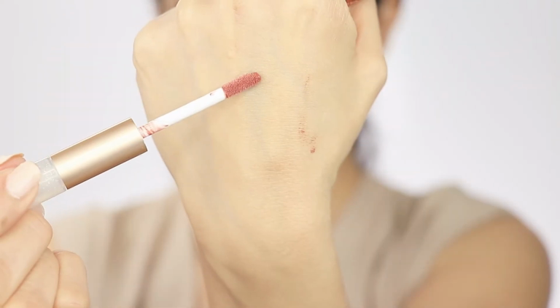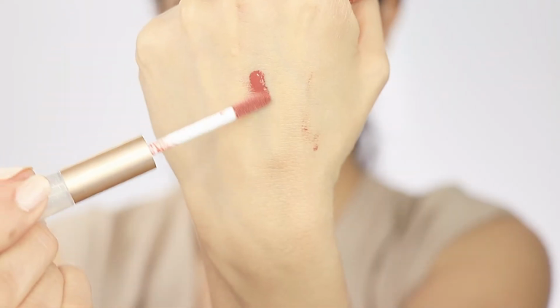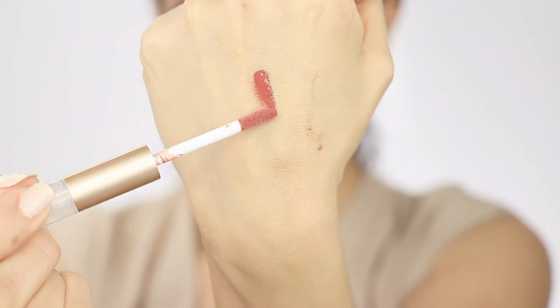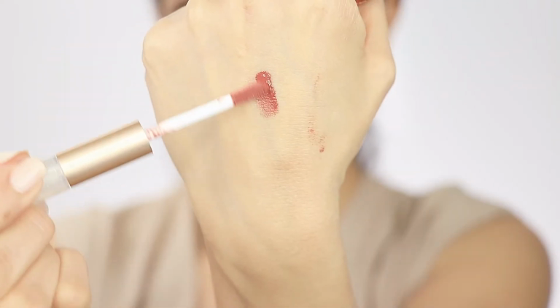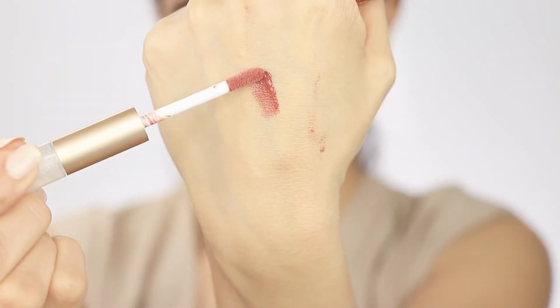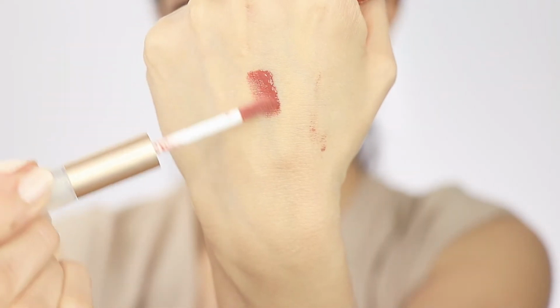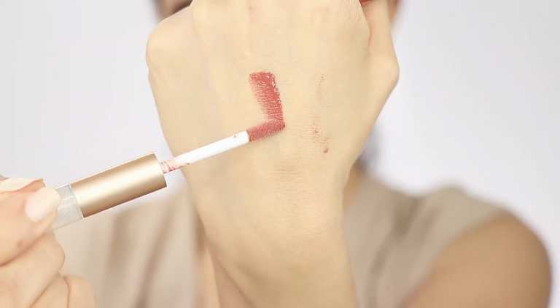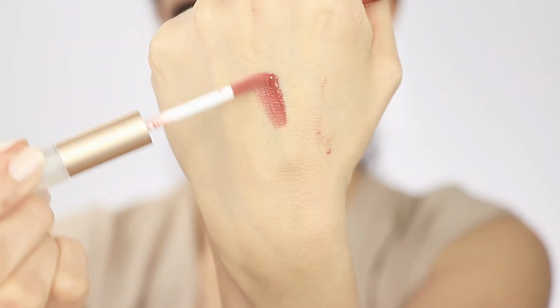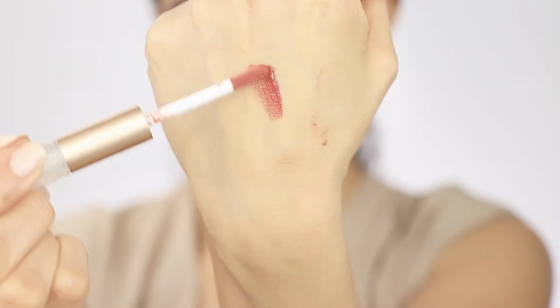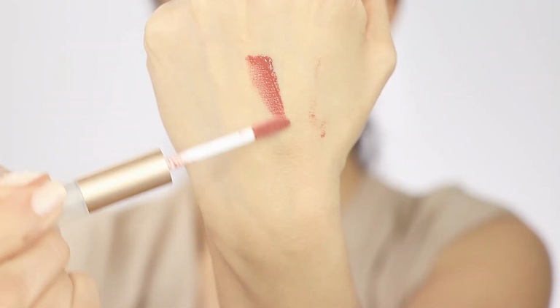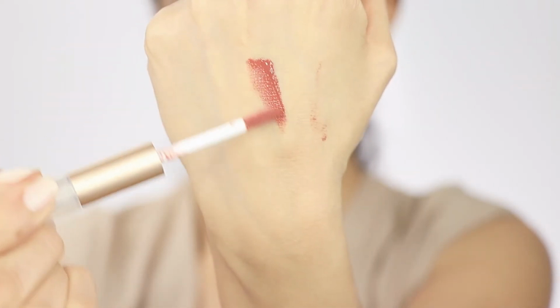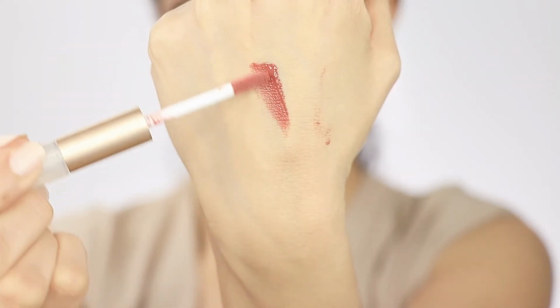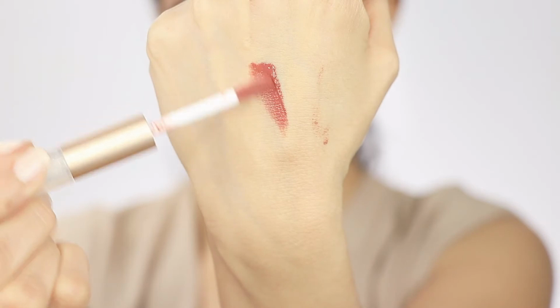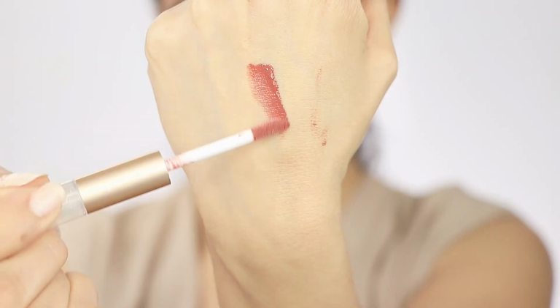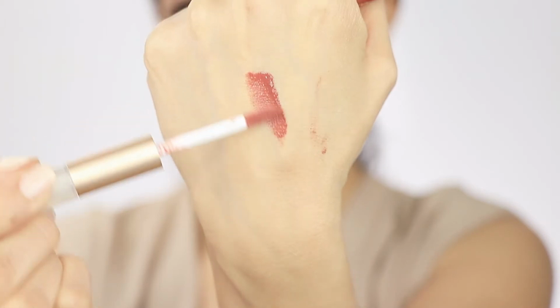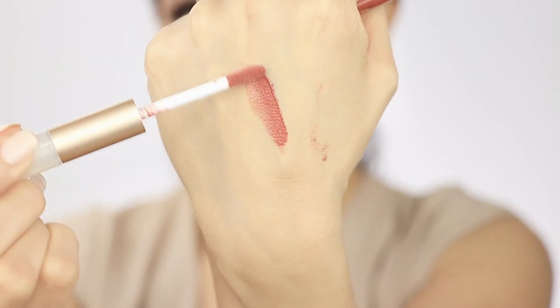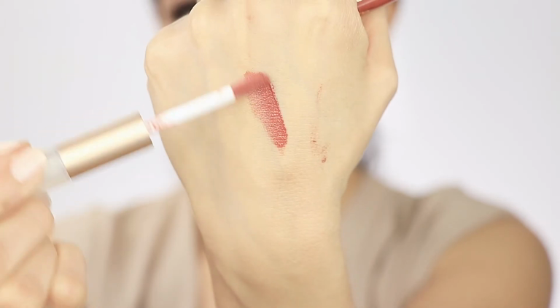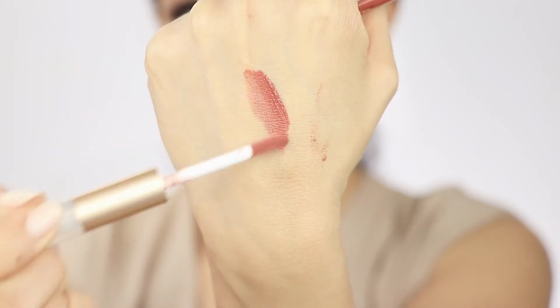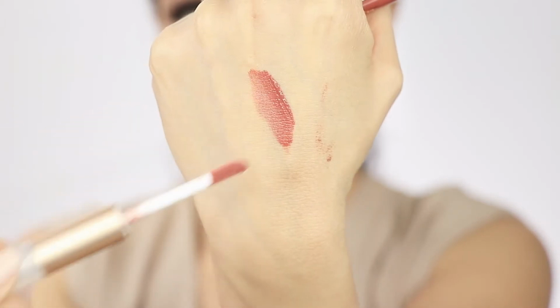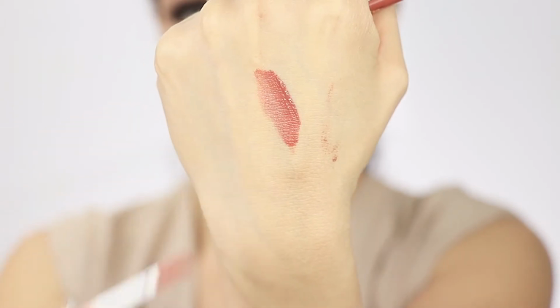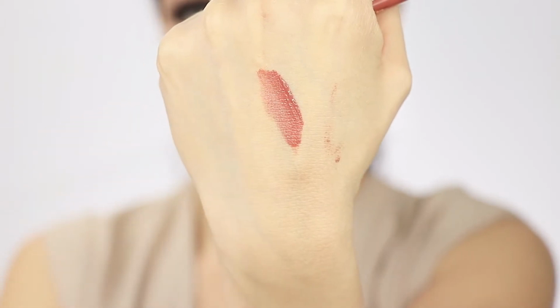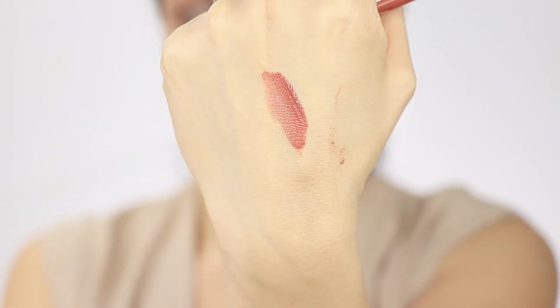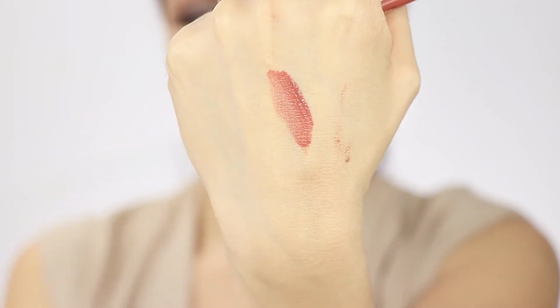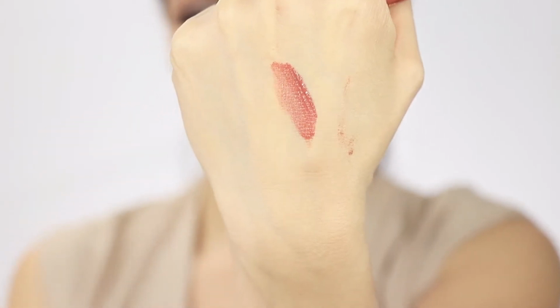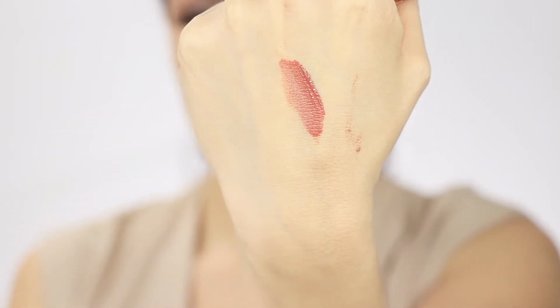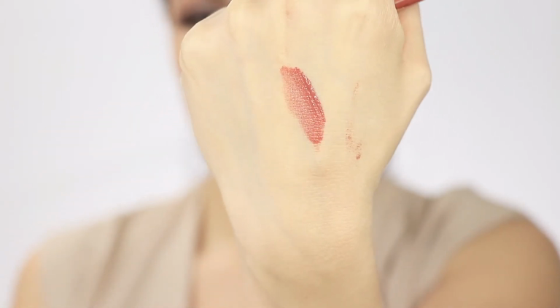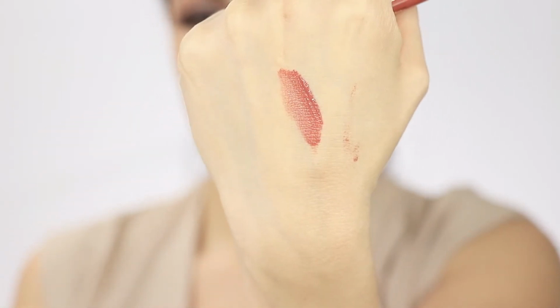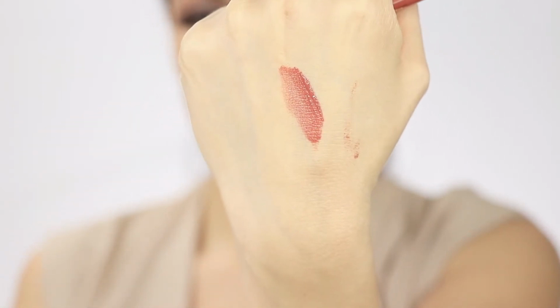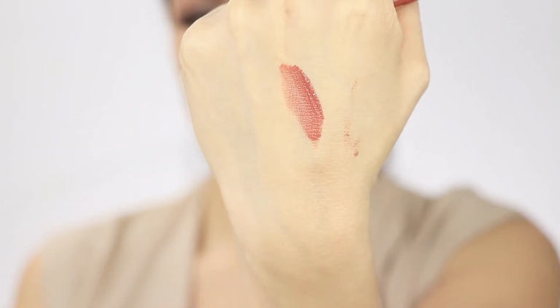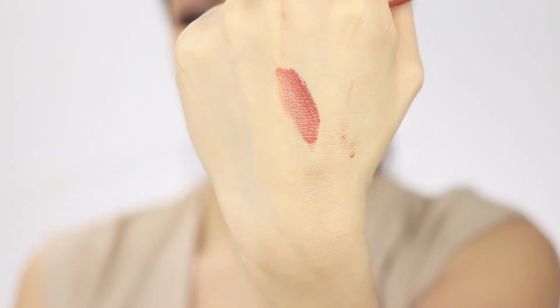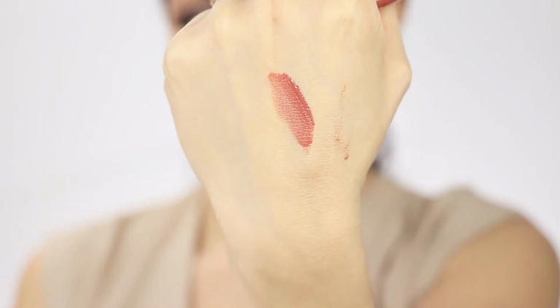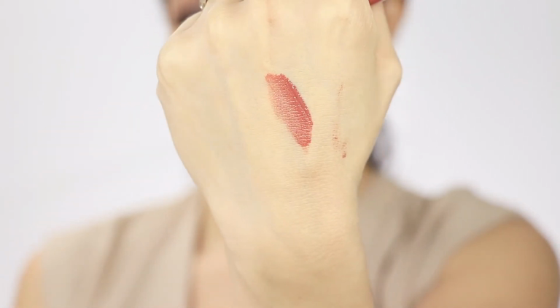Now for the third new lip product, it's the Lip Fixation which is in a lip gloss and stain — it's a stunning matte pink and clear shine duo.